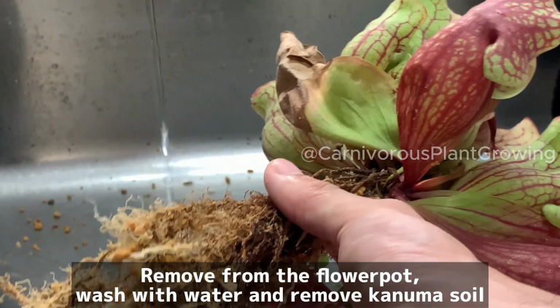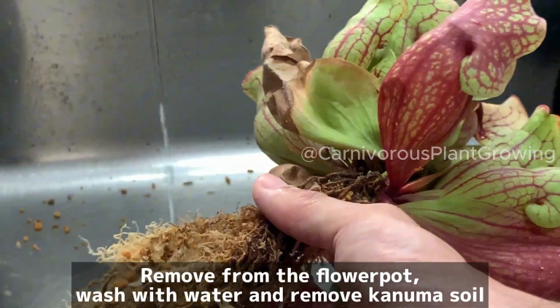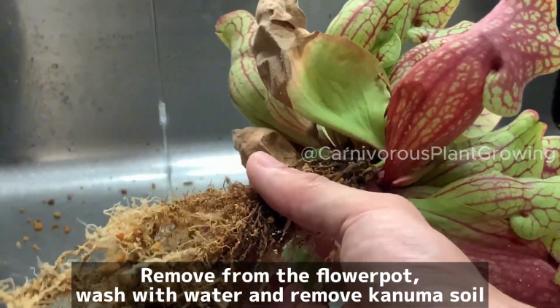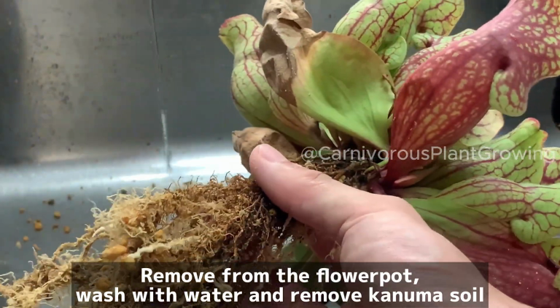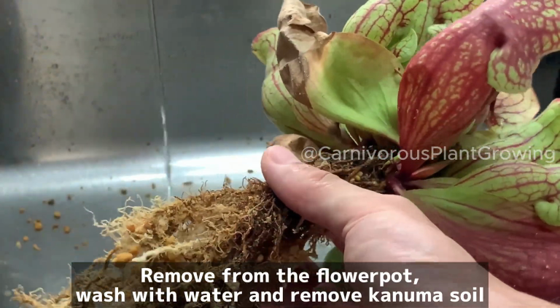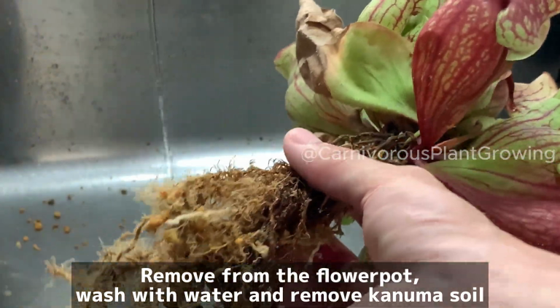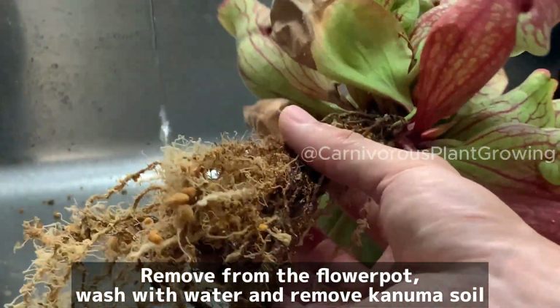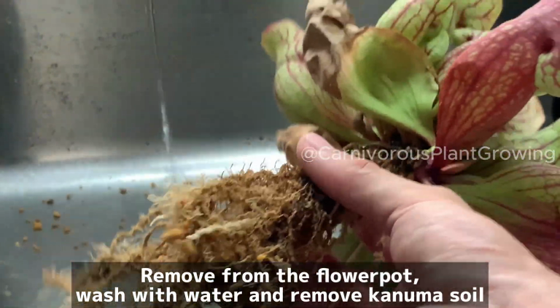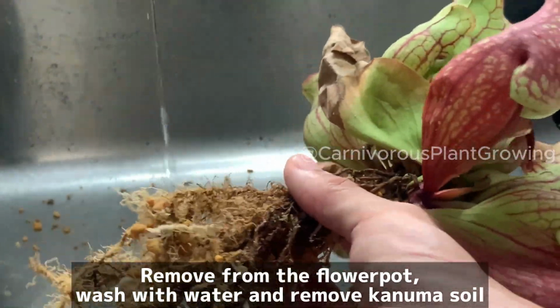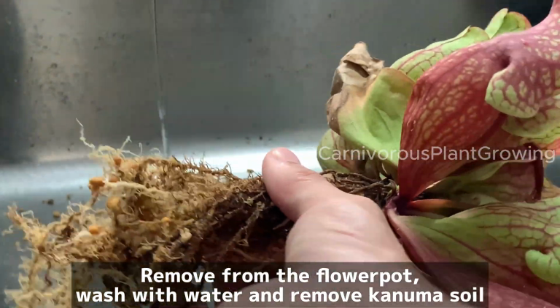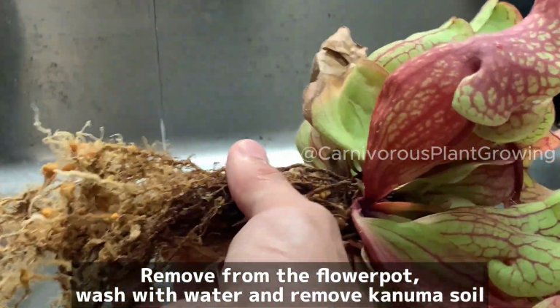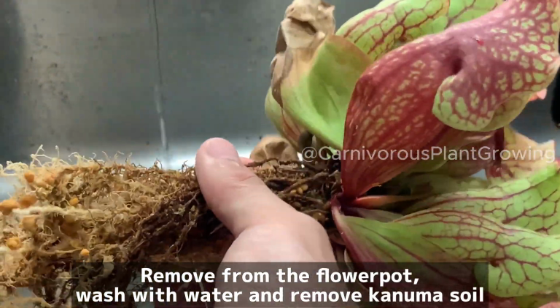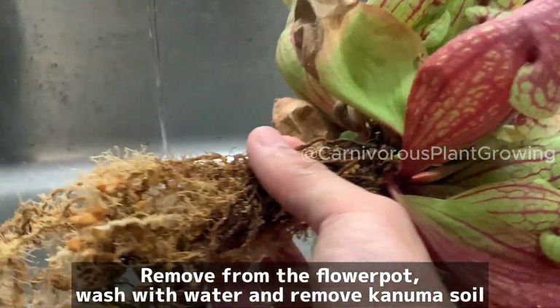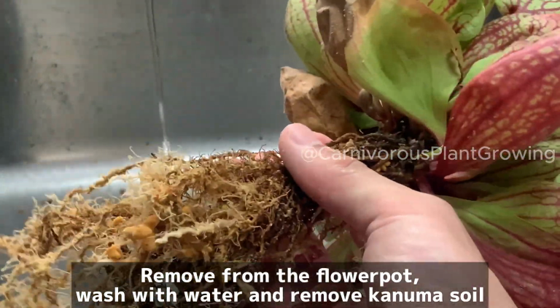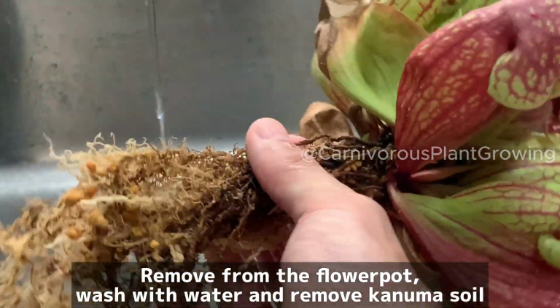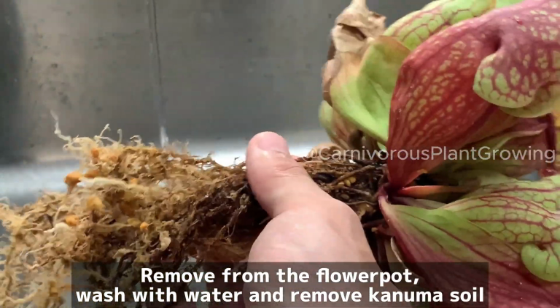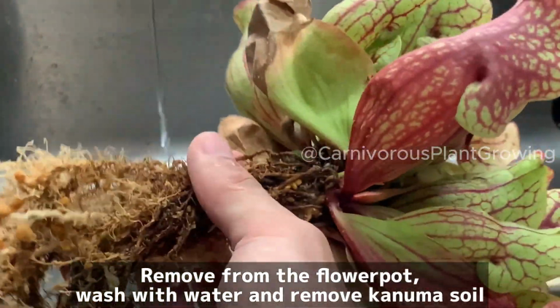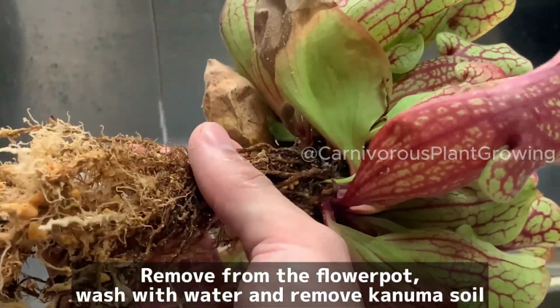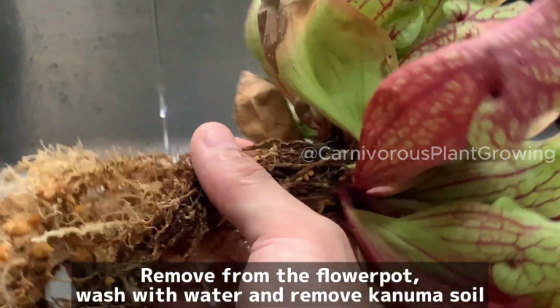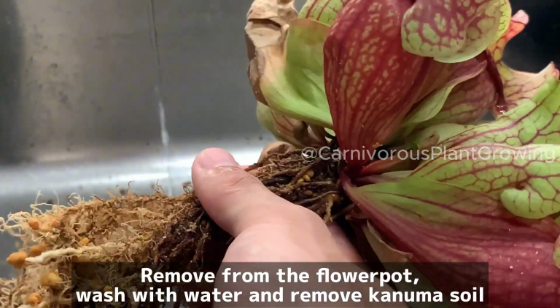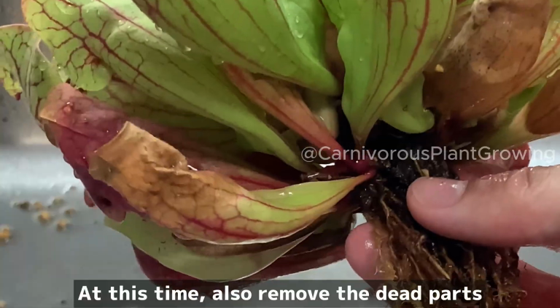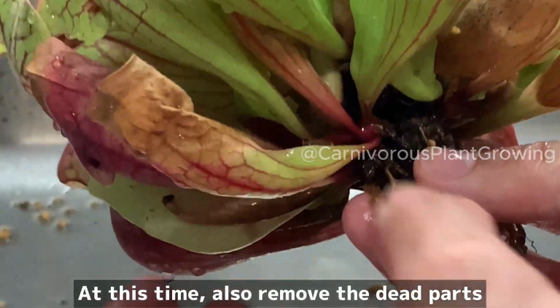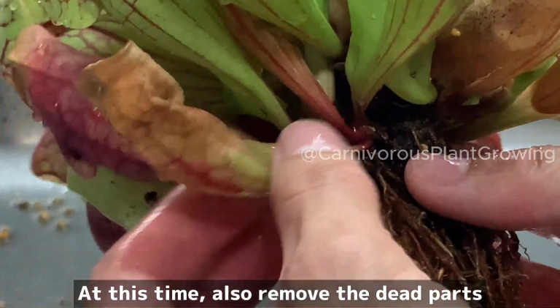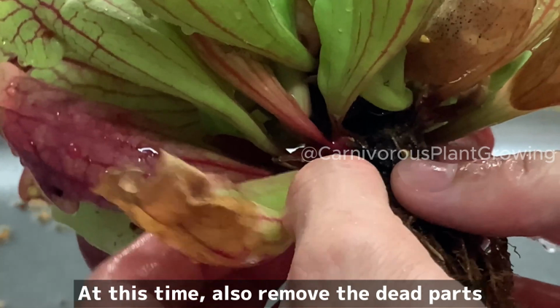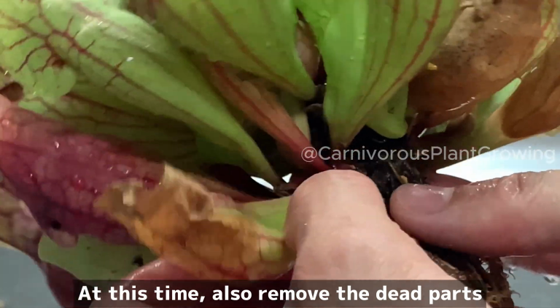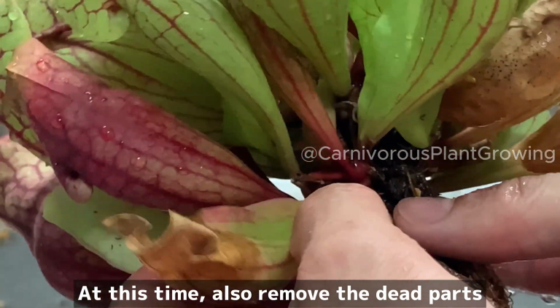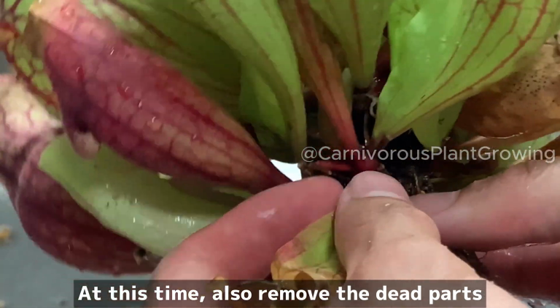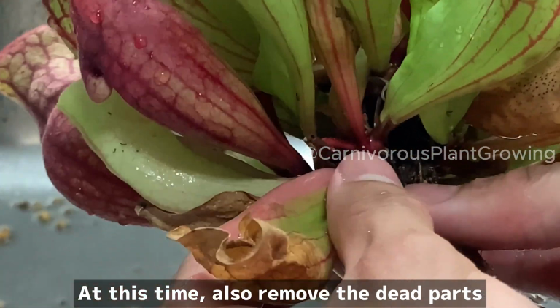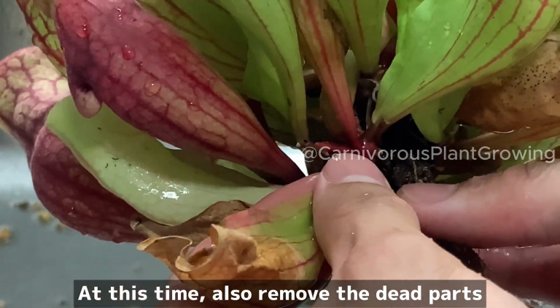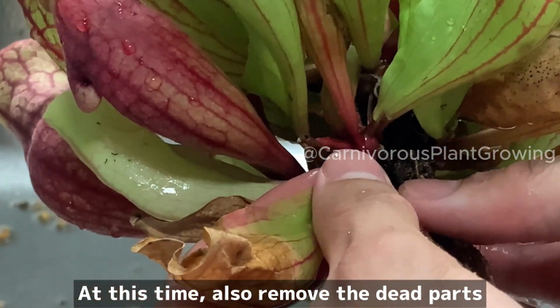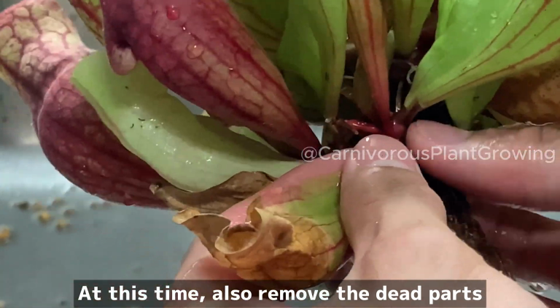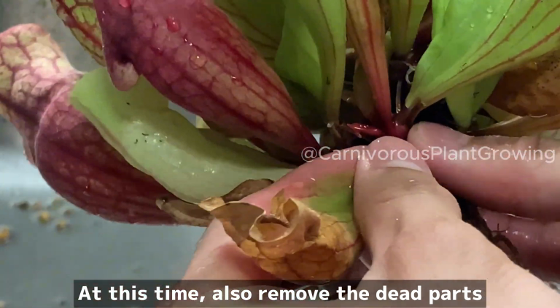Remove the plant from the flower pot, wash it with water, and remove the old Conuma soil. At this time, also remove any dead parts.